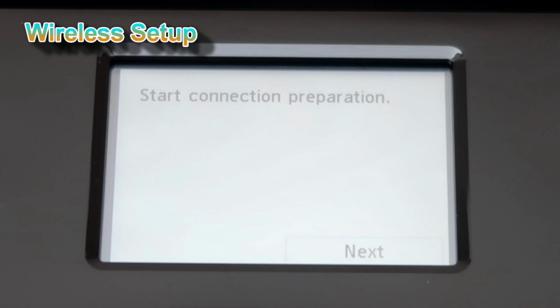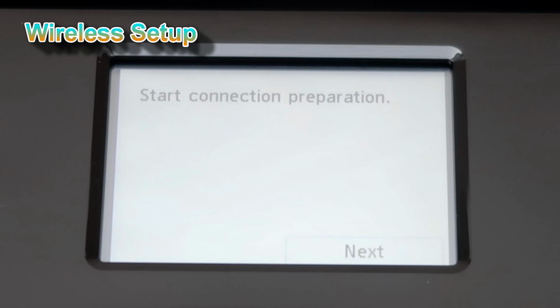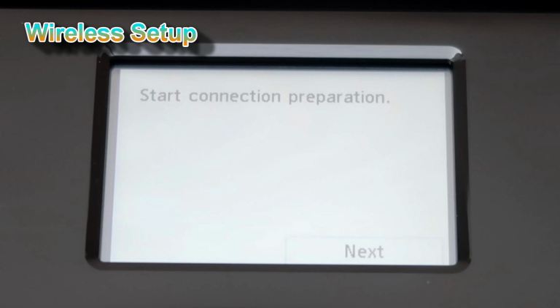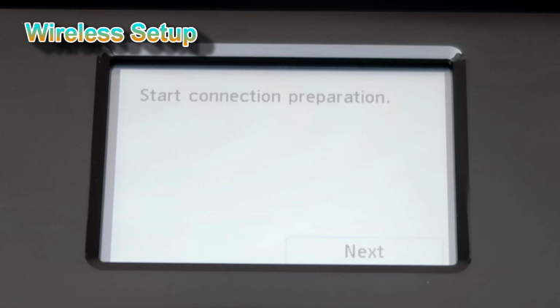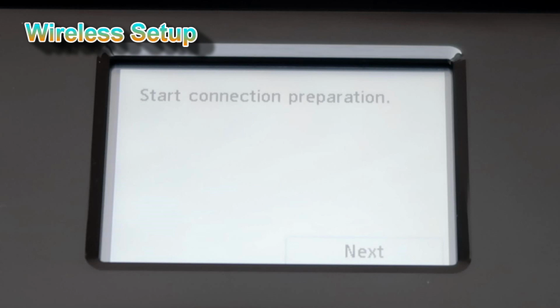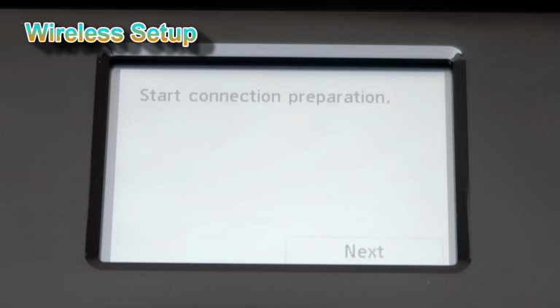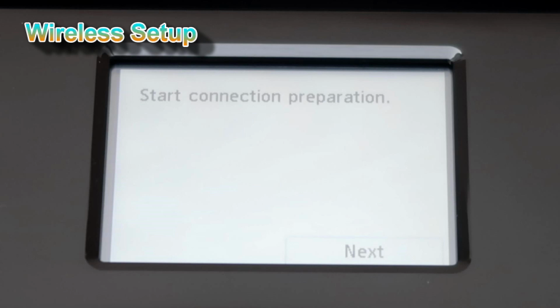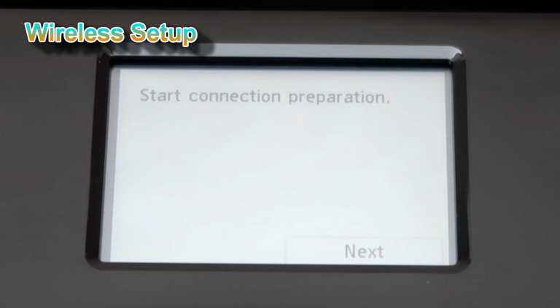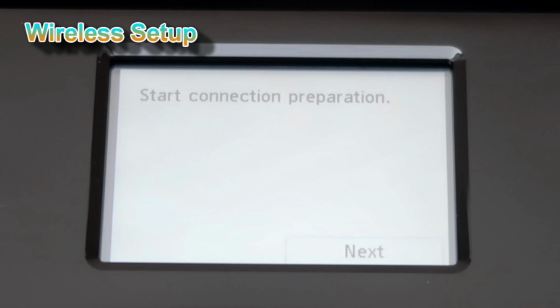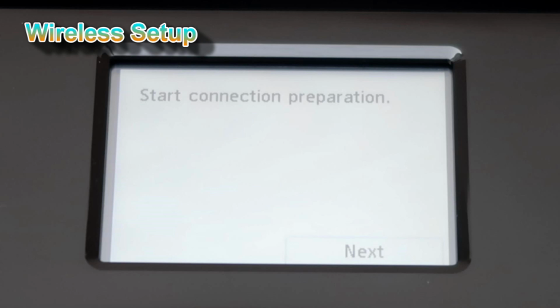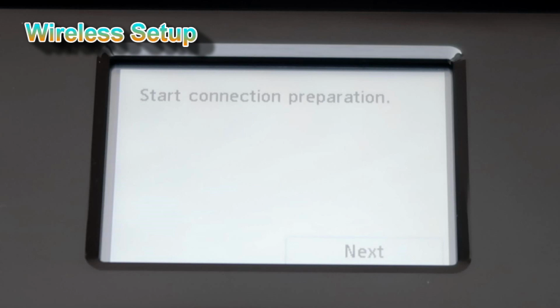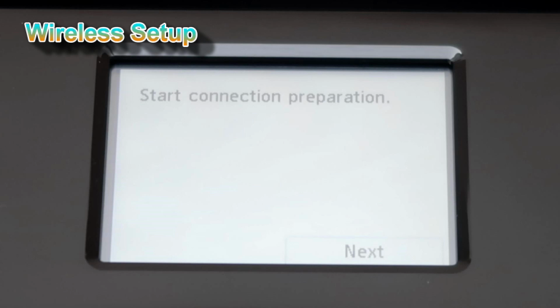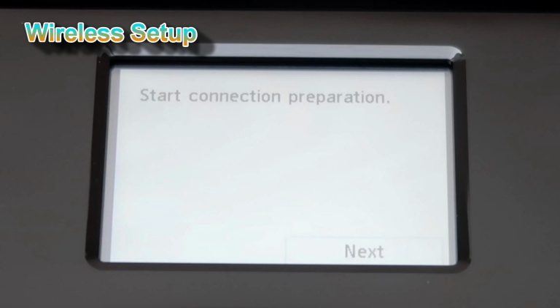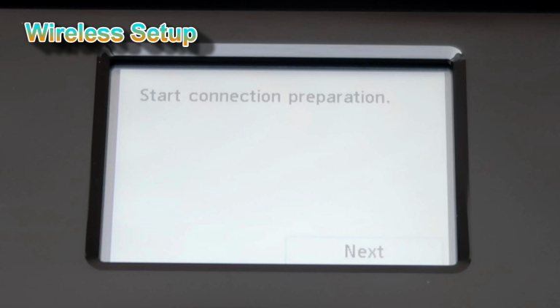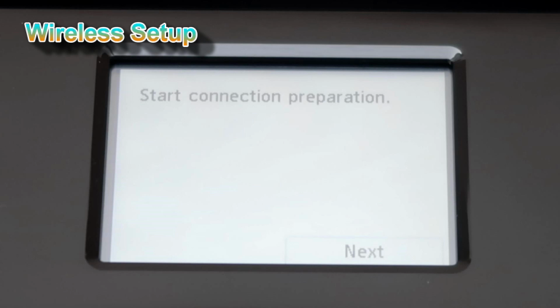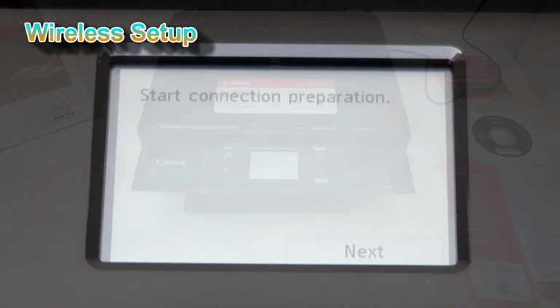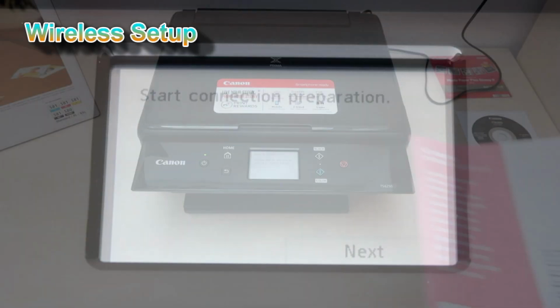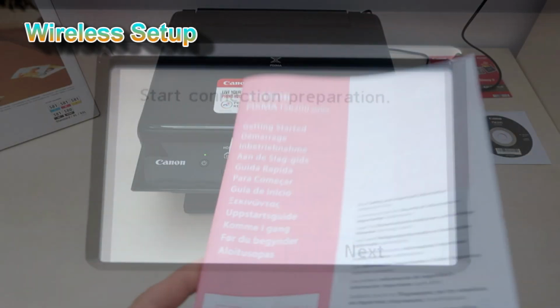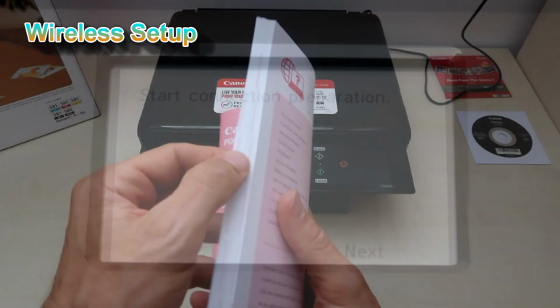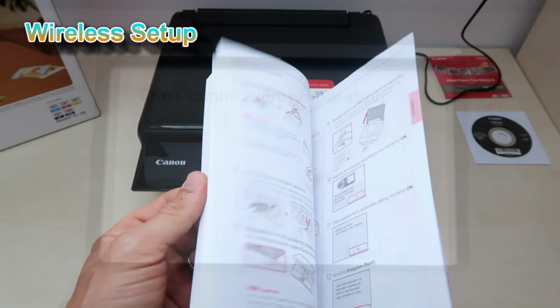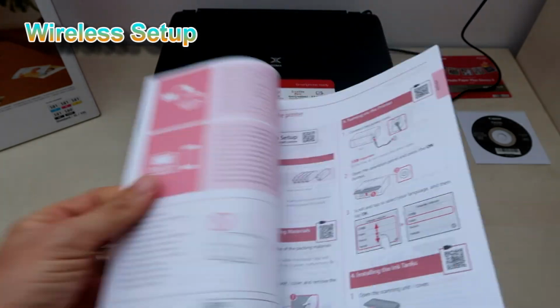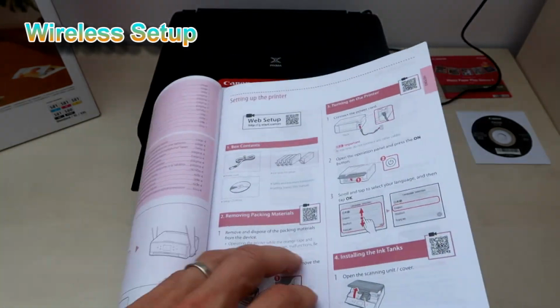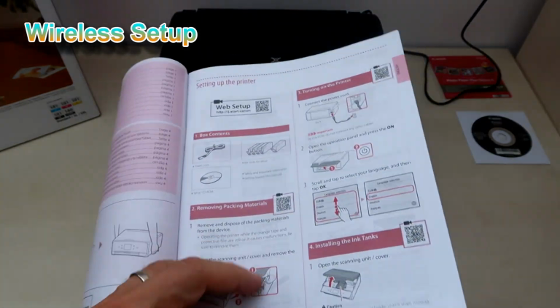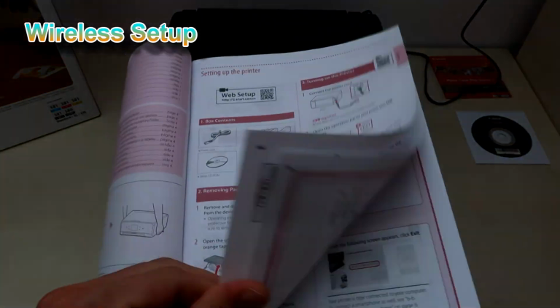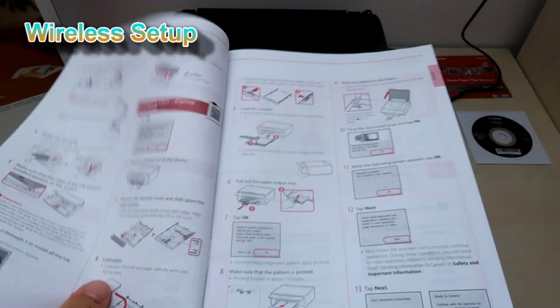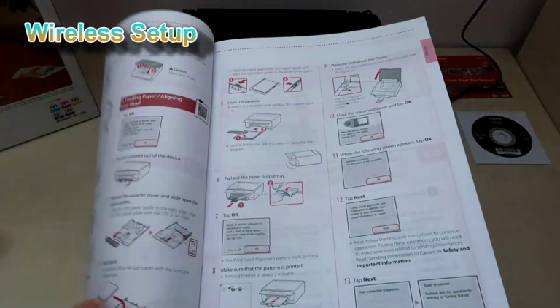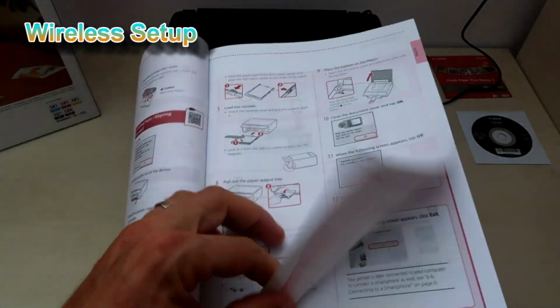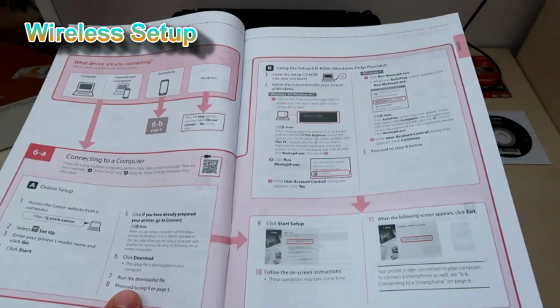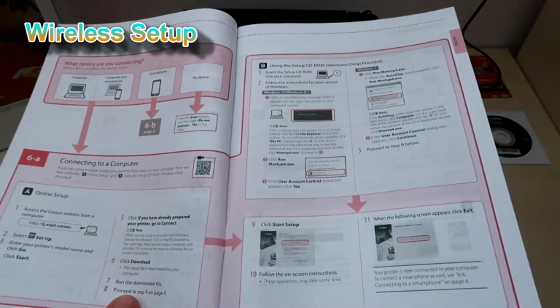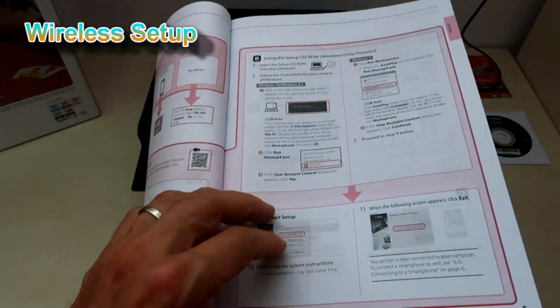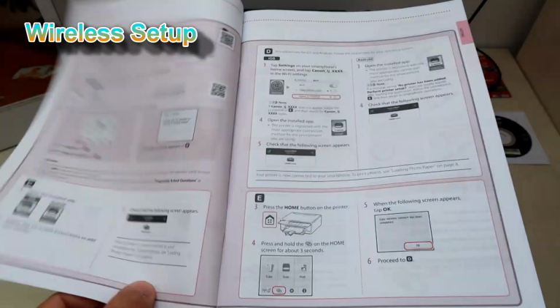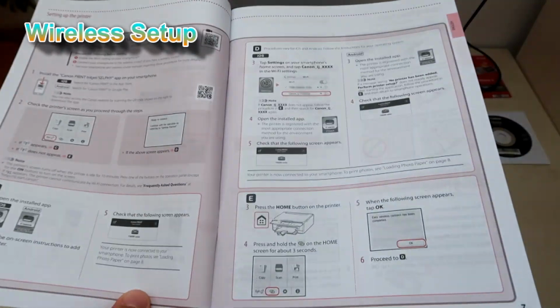Follow the next steps to connect your Pixma to your wireless network.